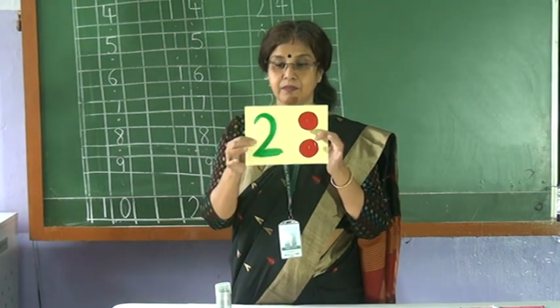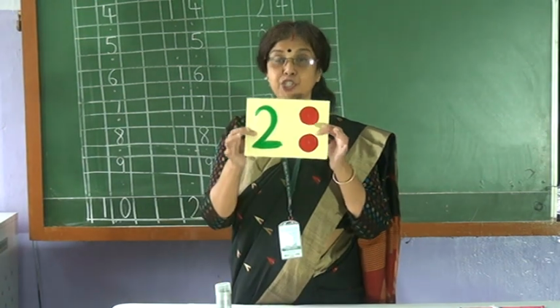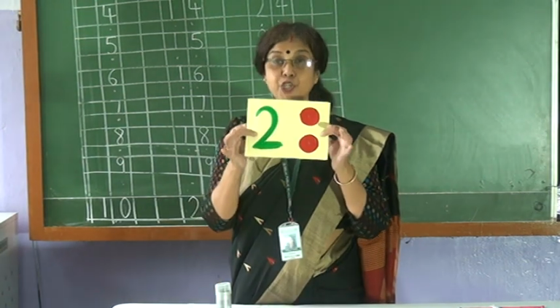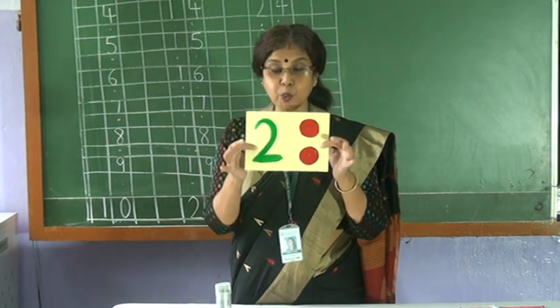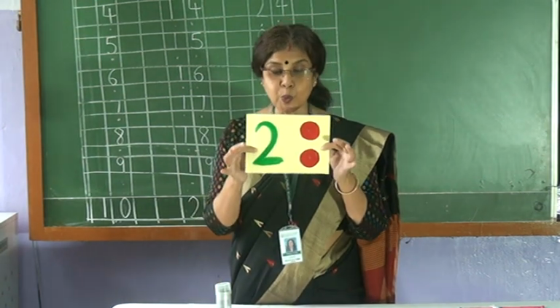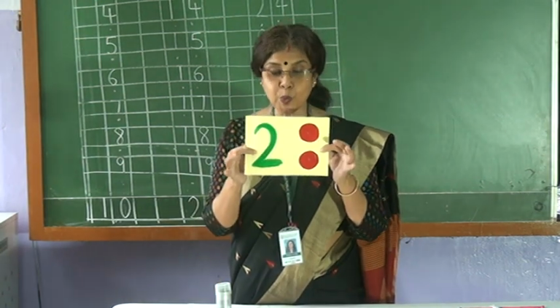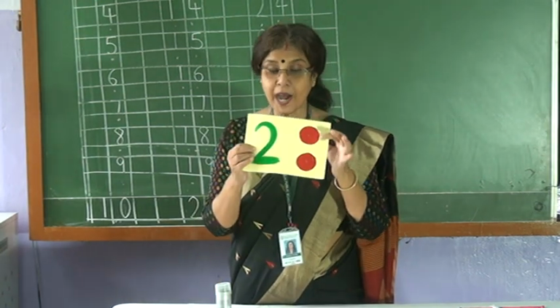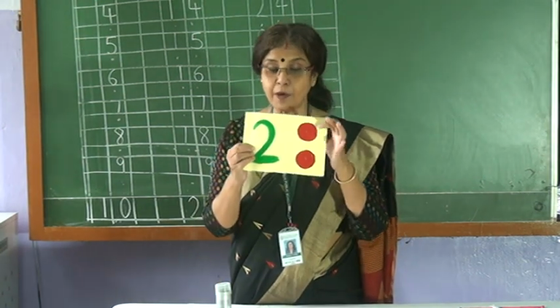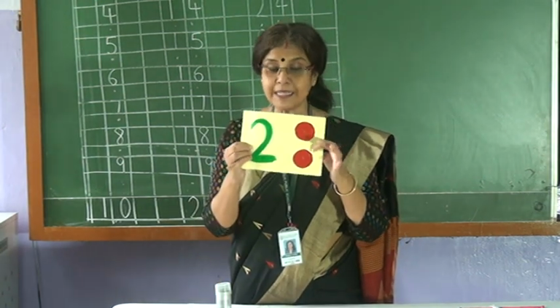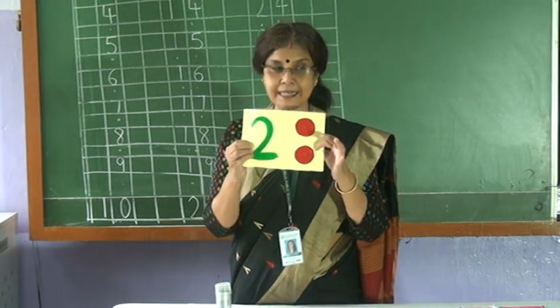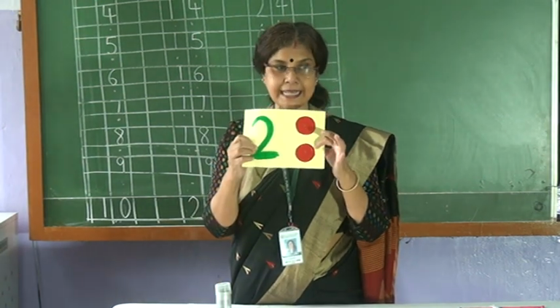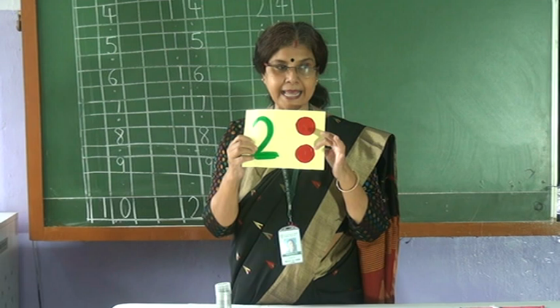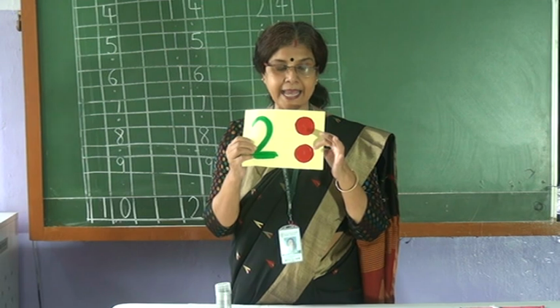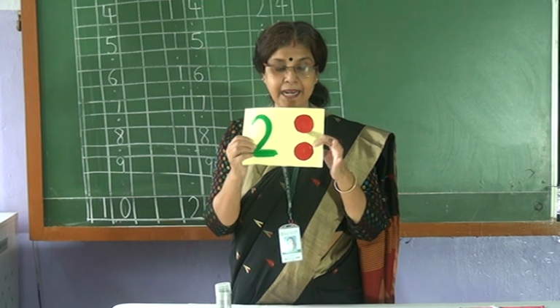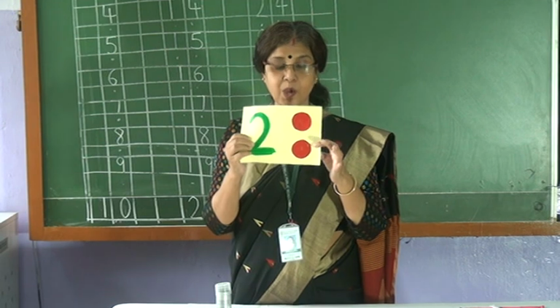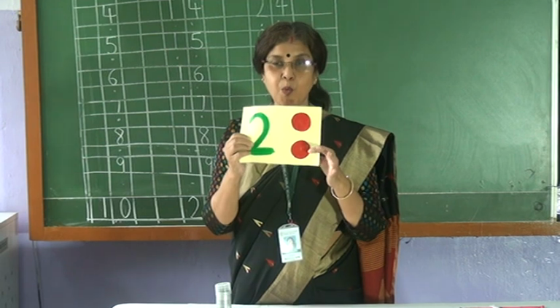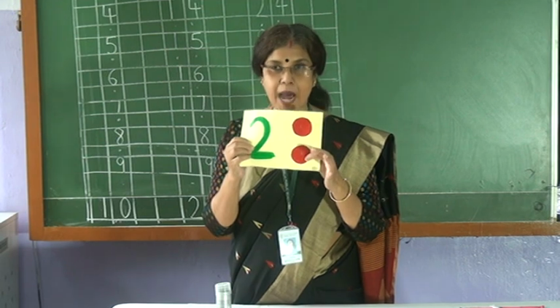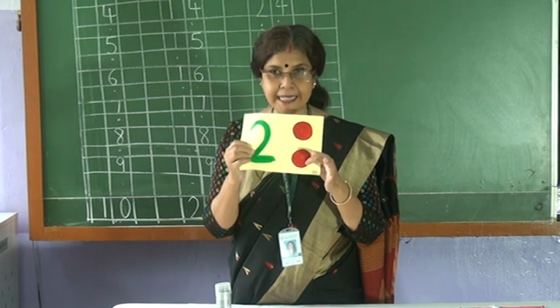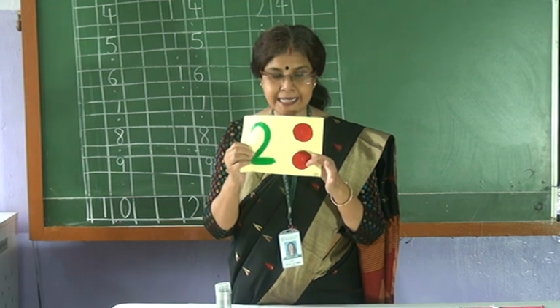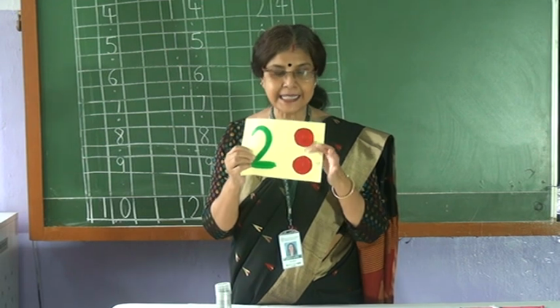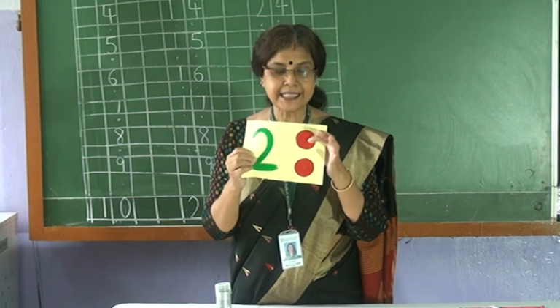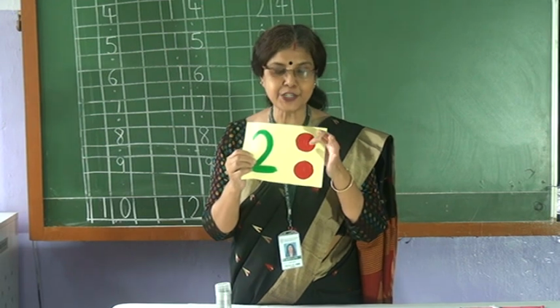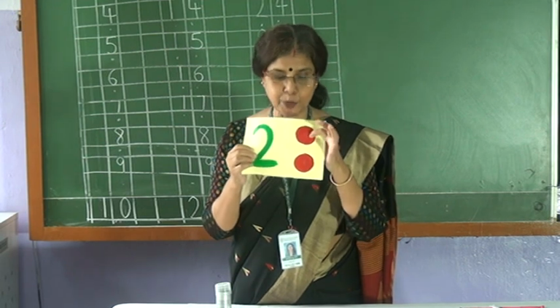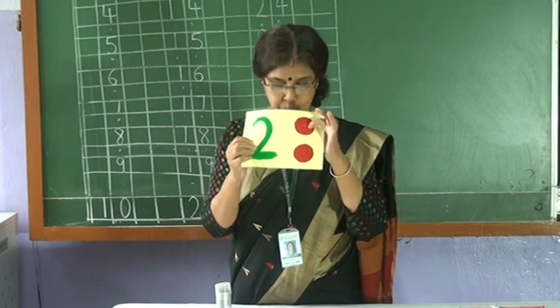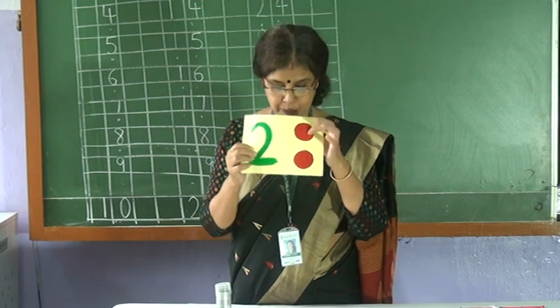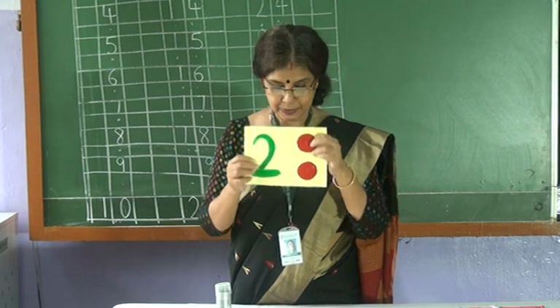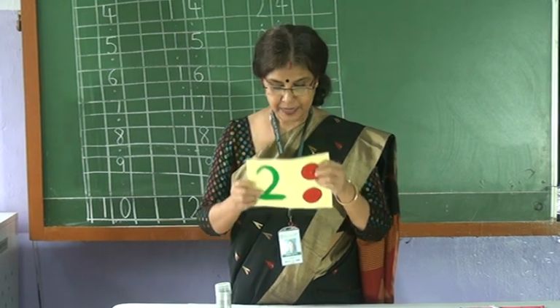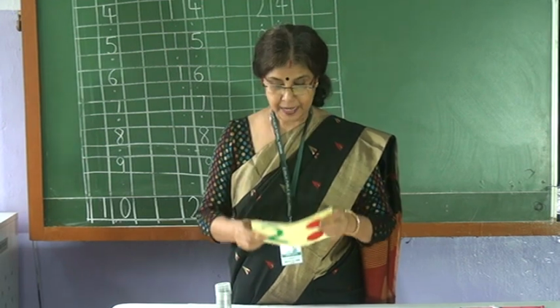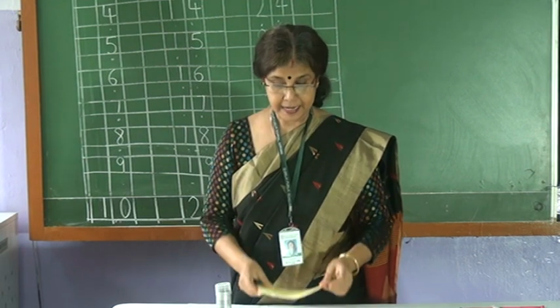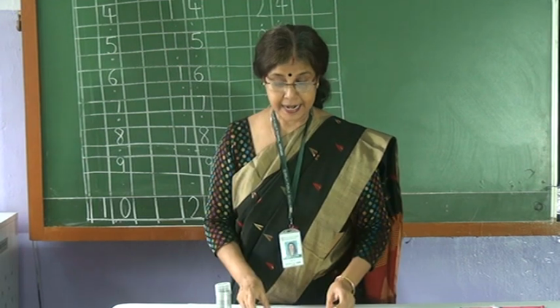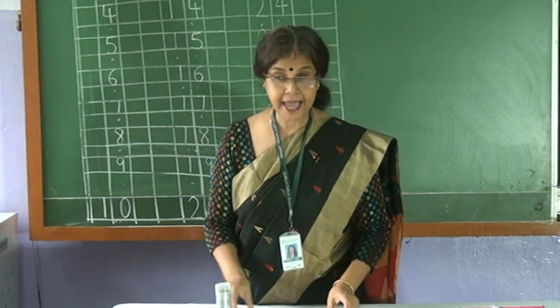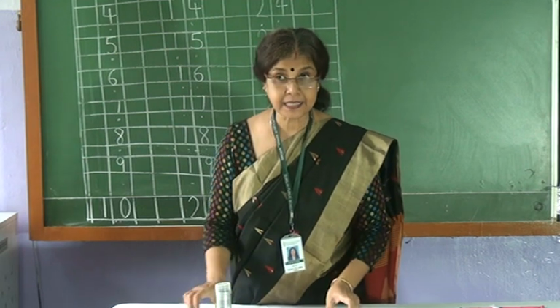Two. How many circles are there? One. Two.